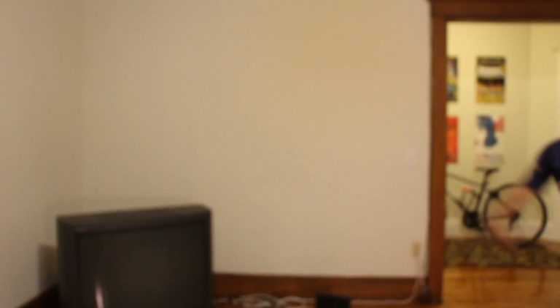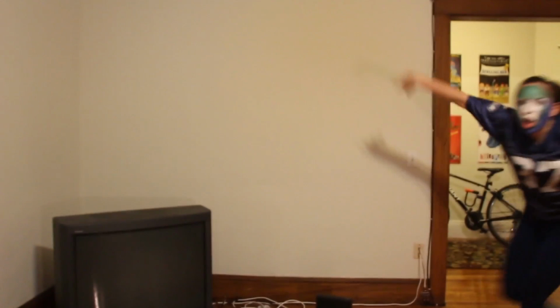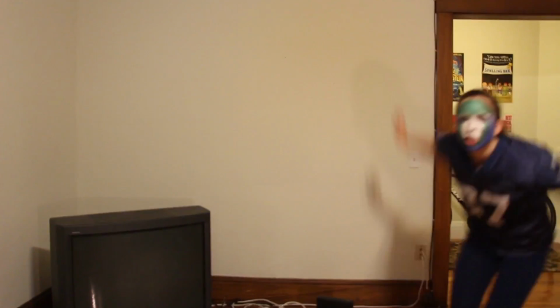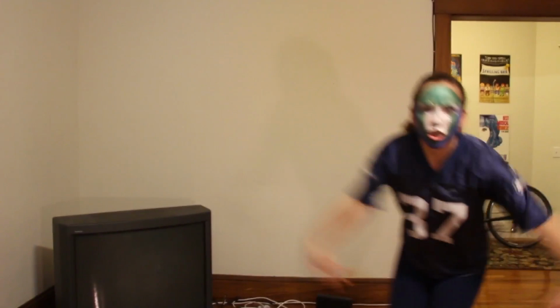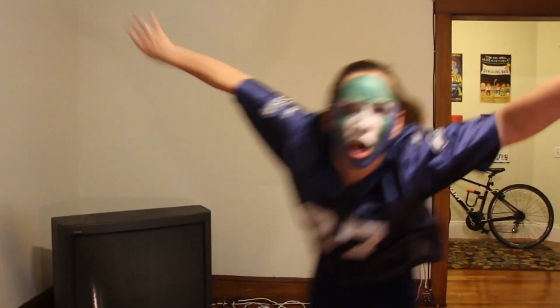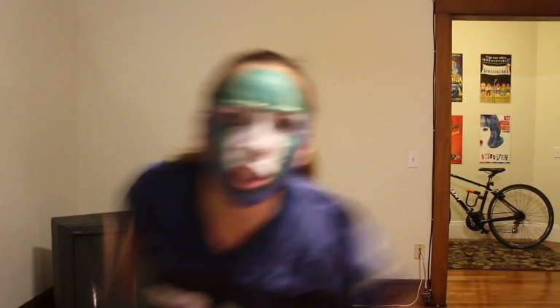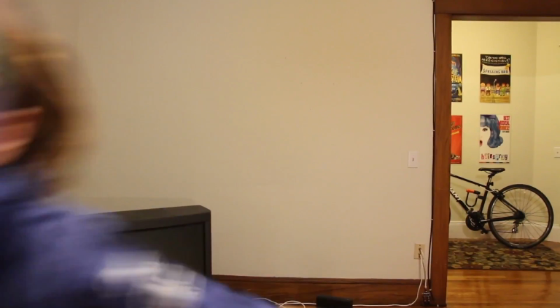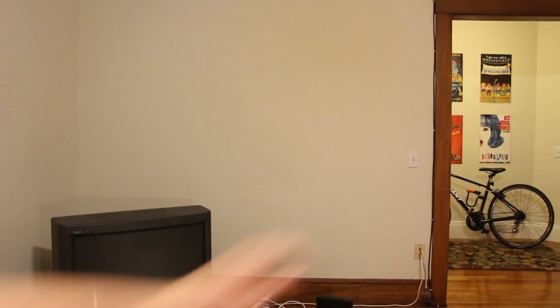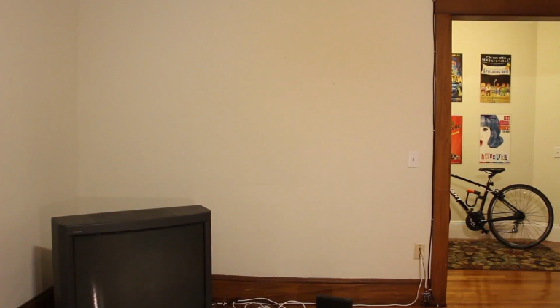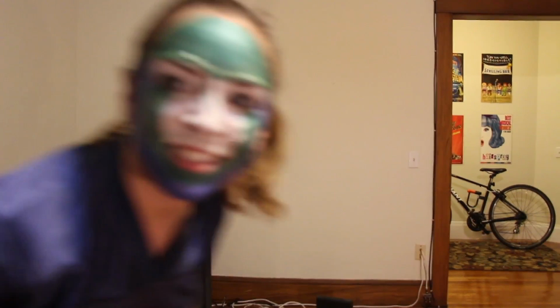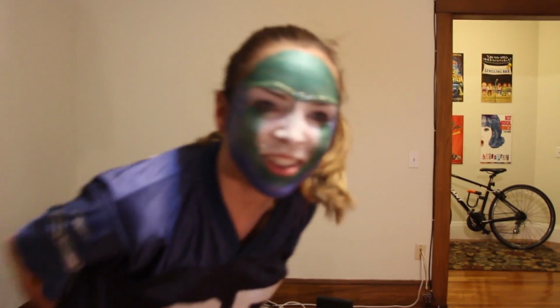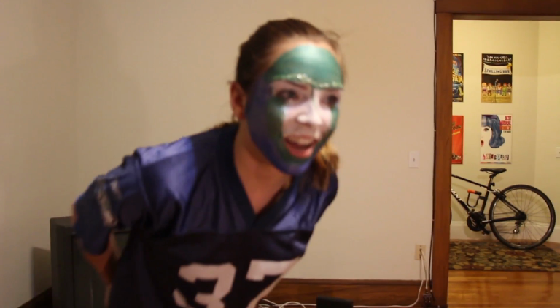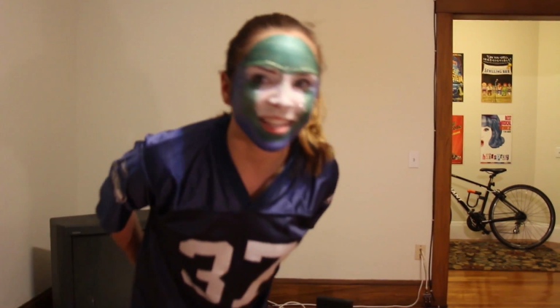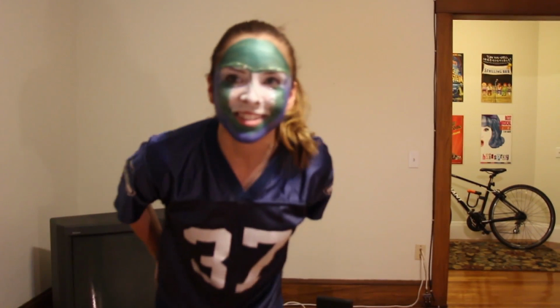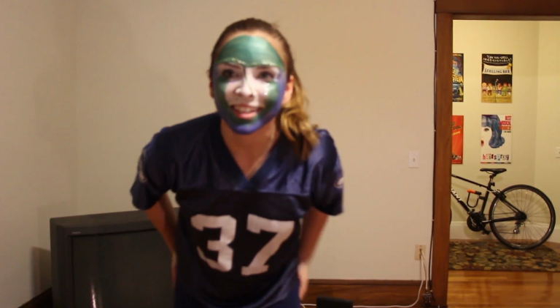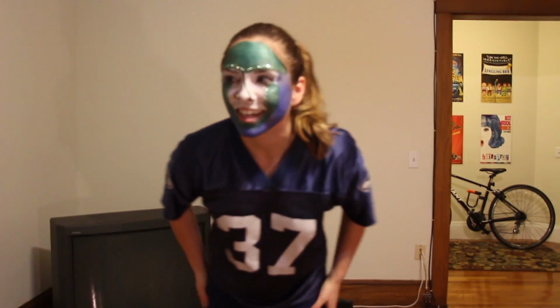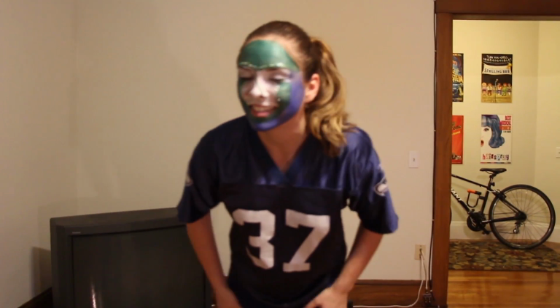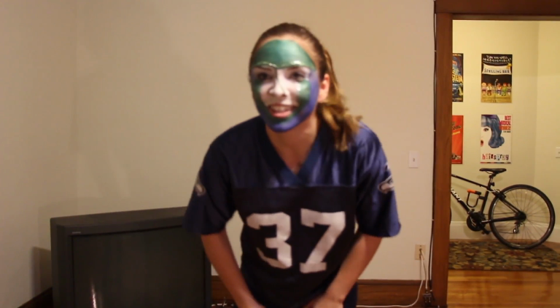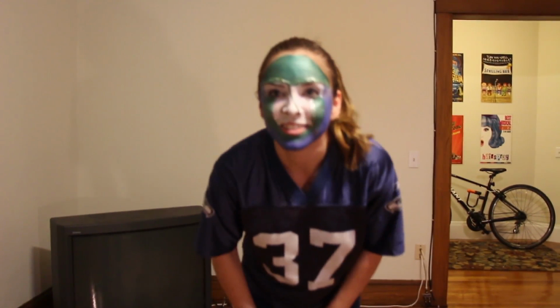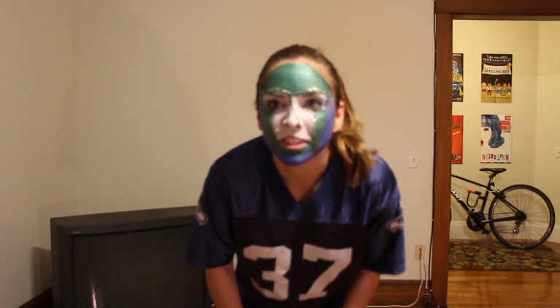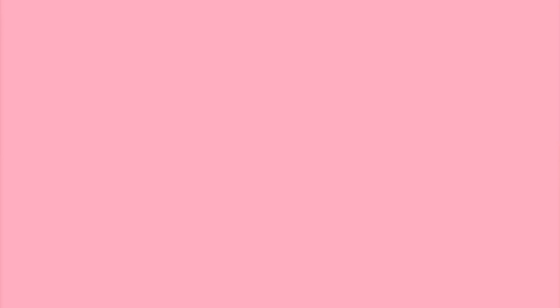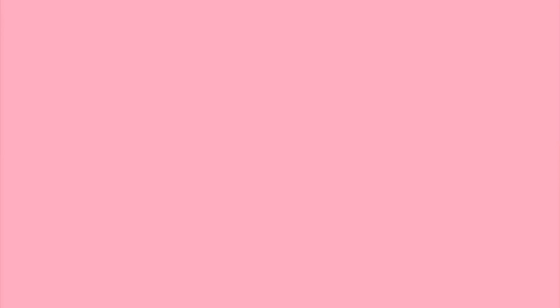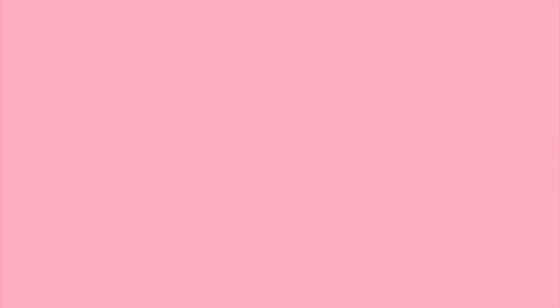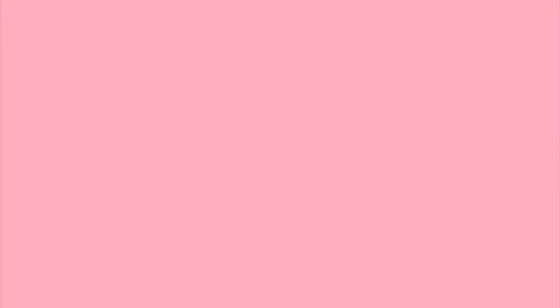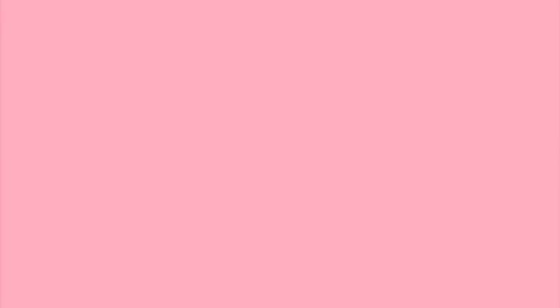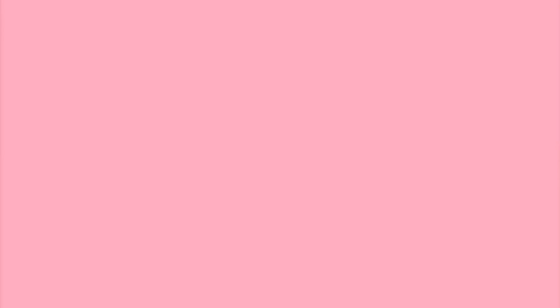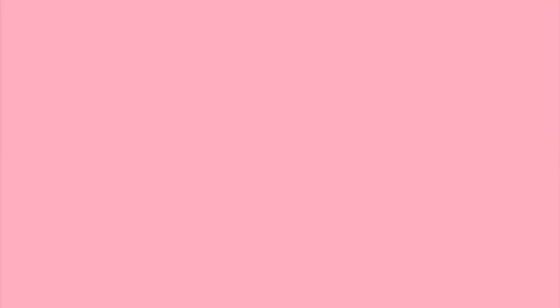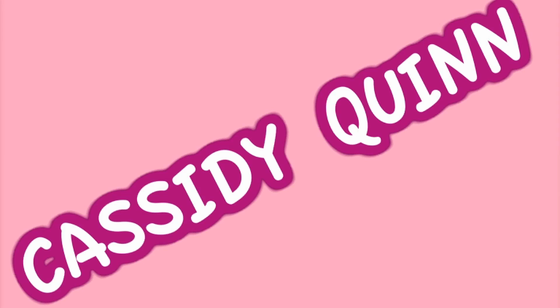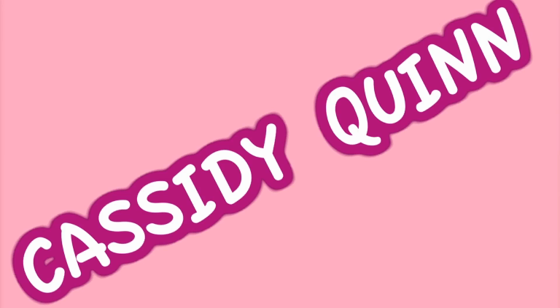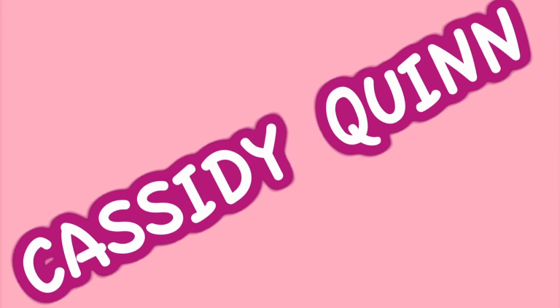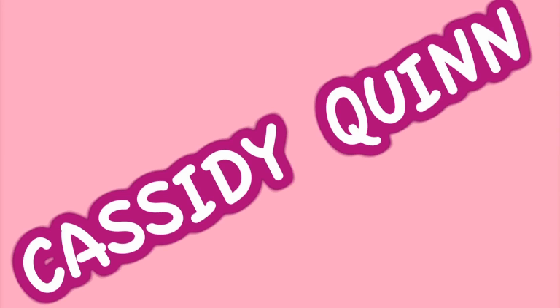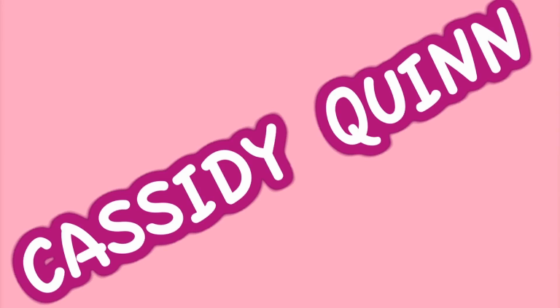Cuckoo! Cuckoo! Cuckoo! Is that what a hawk sounds like? I don't even know. Doo doo doo doo doo doo, Cassidy Quinn.